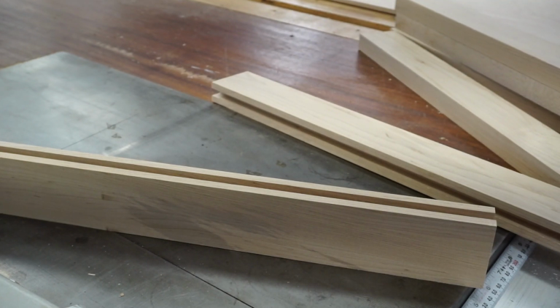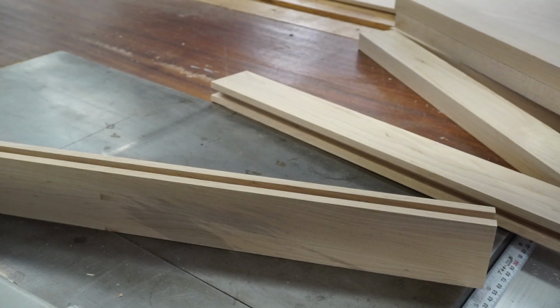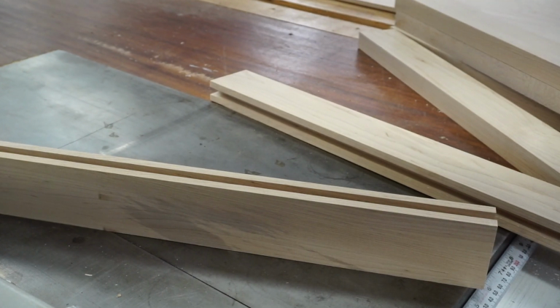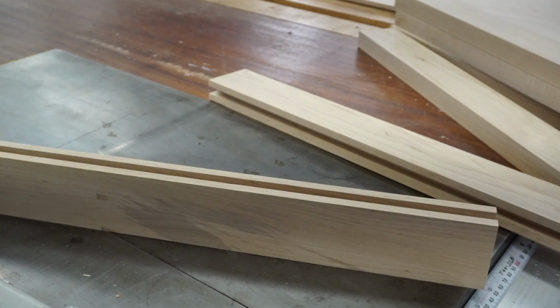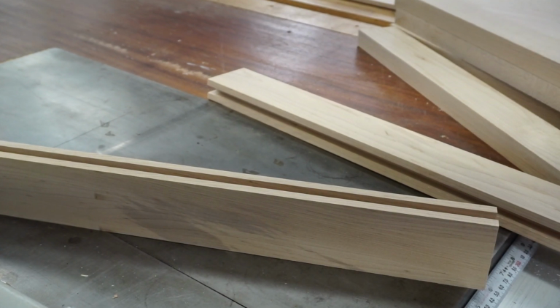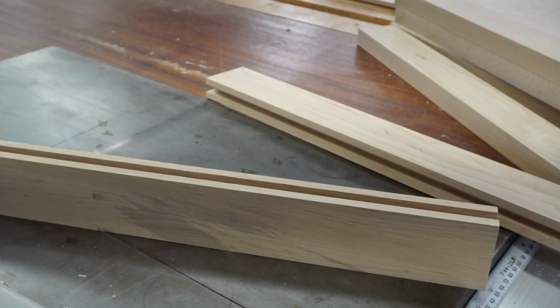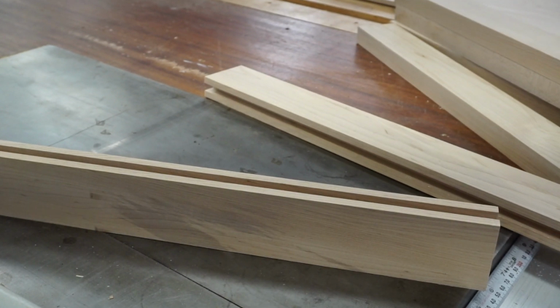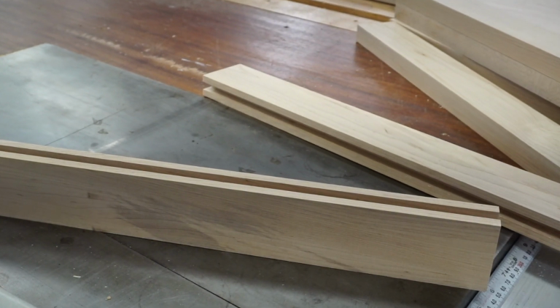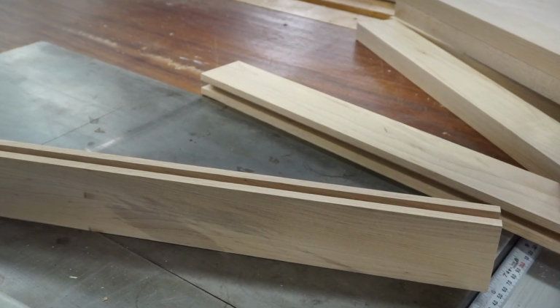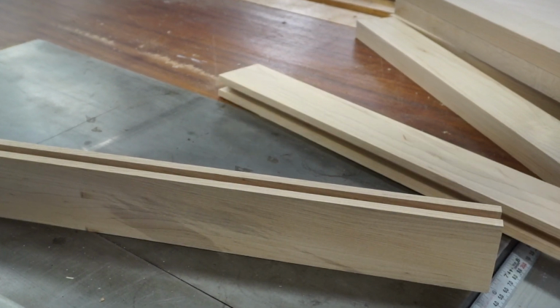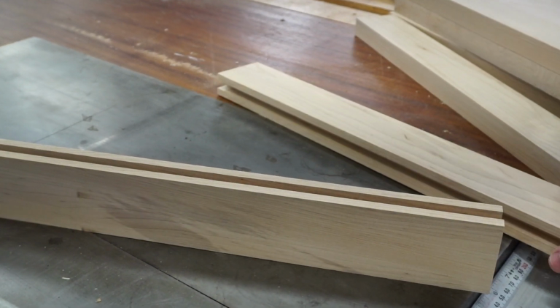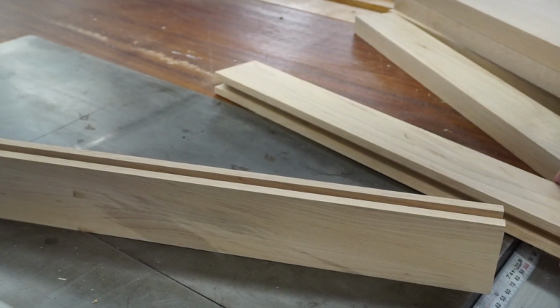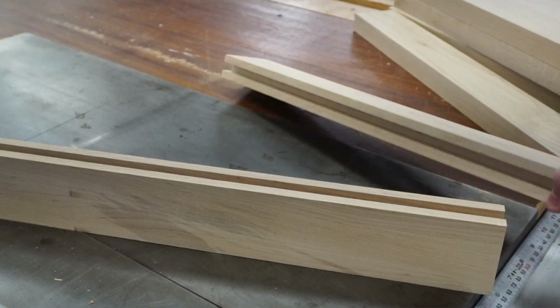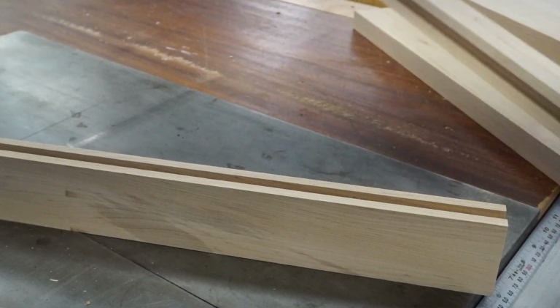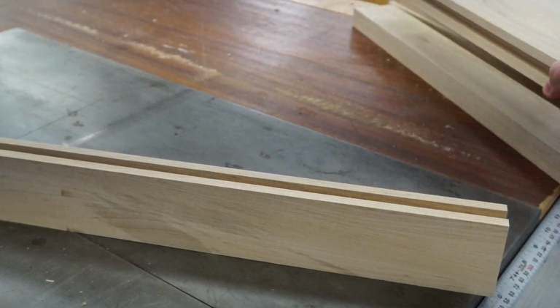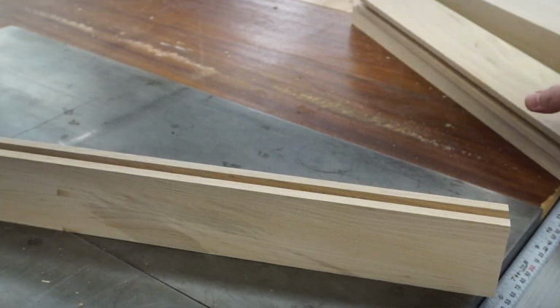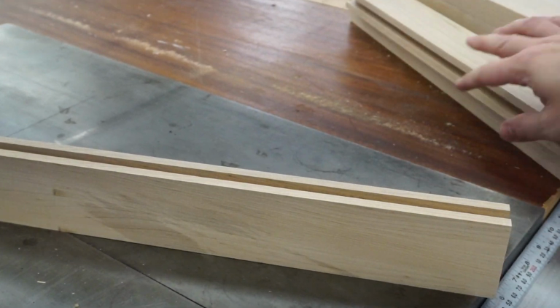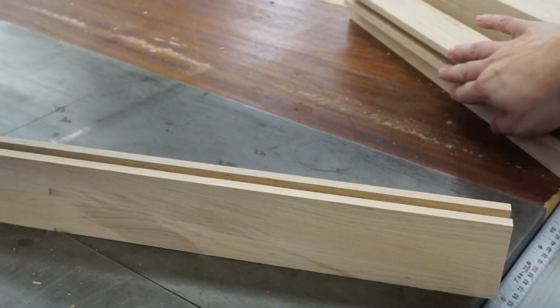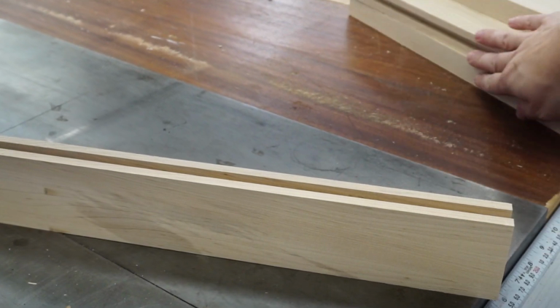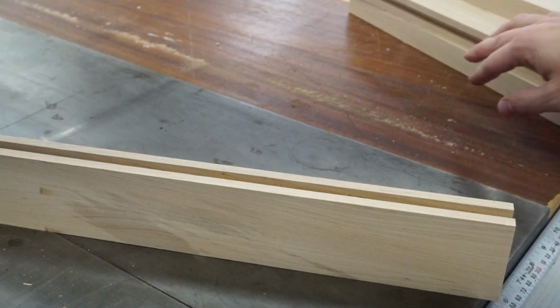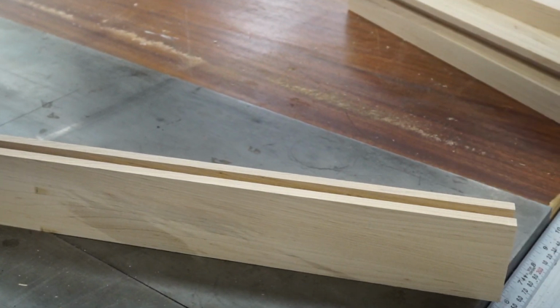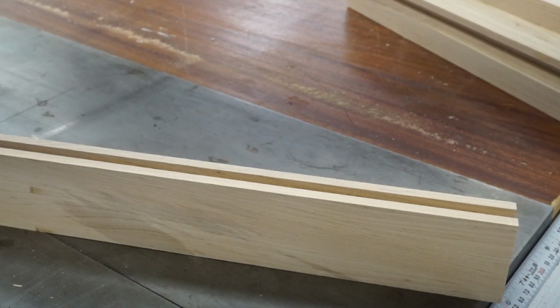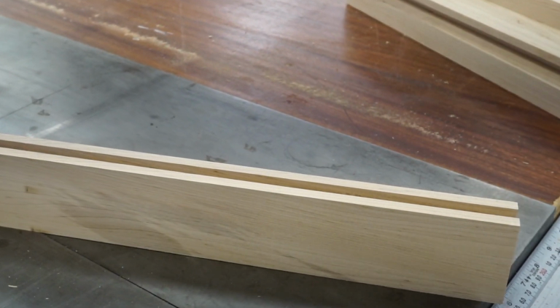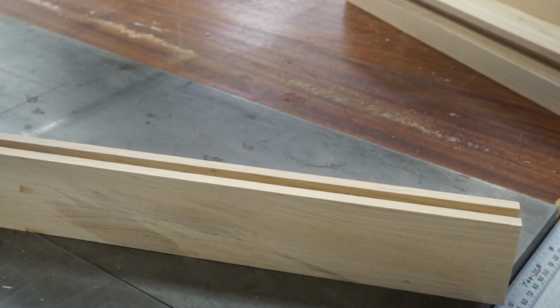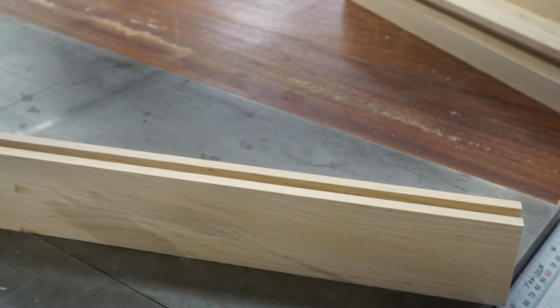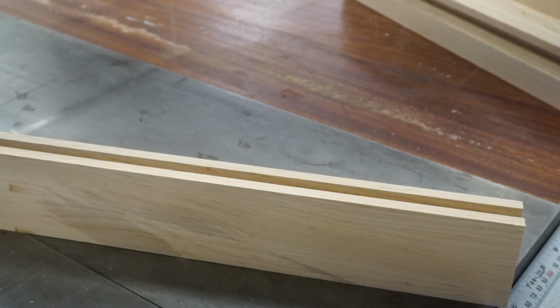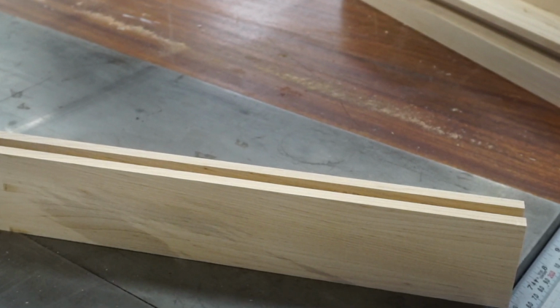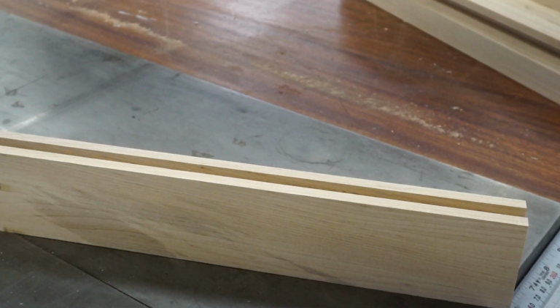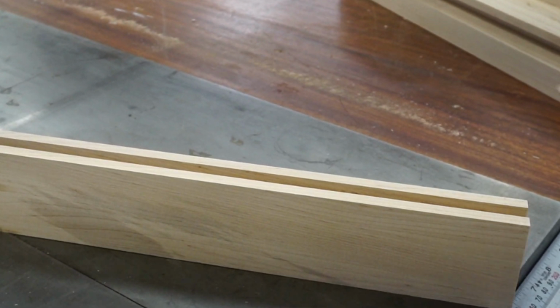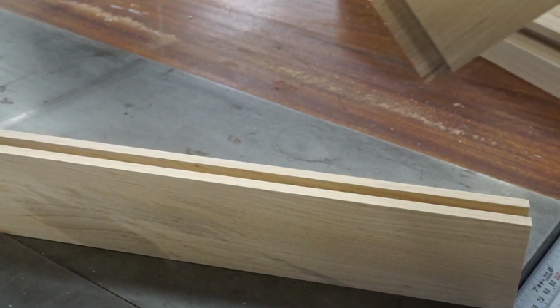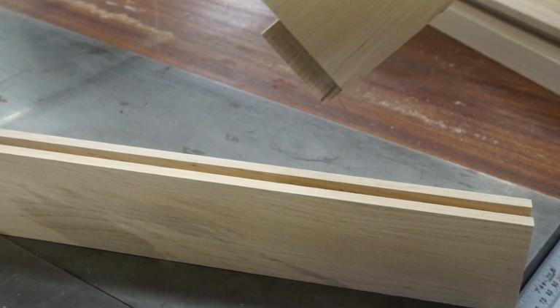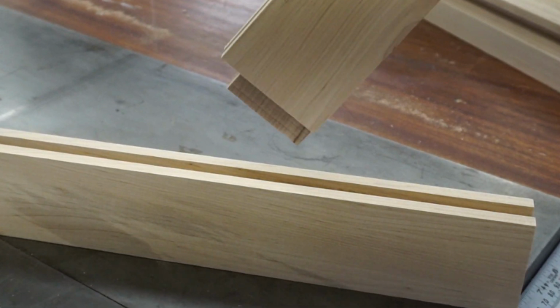I should have mentioned that was a sample piece, so this is the fit that we're looking for.